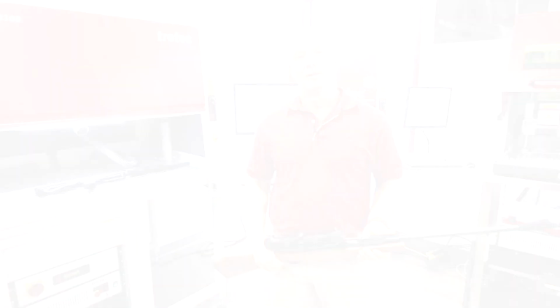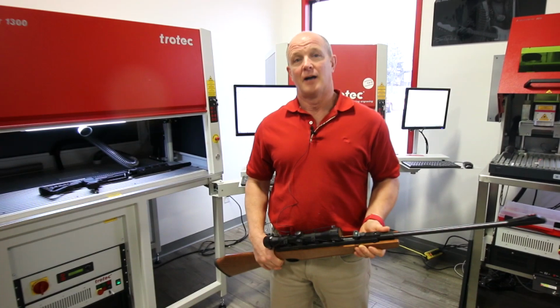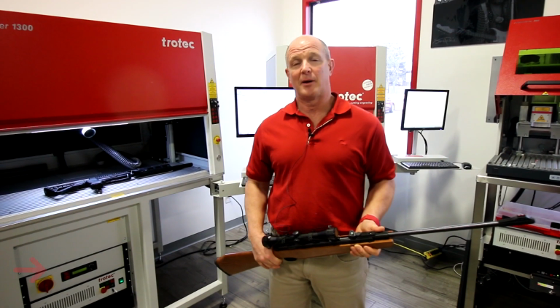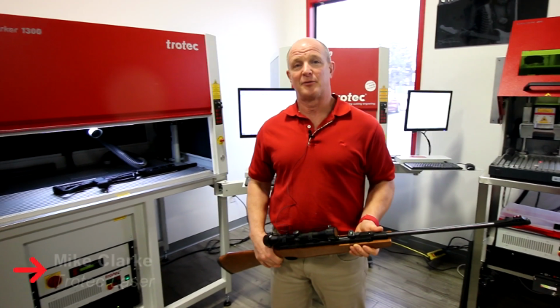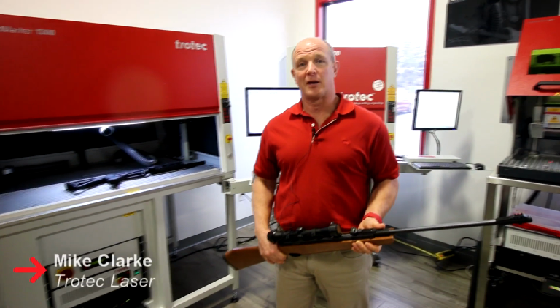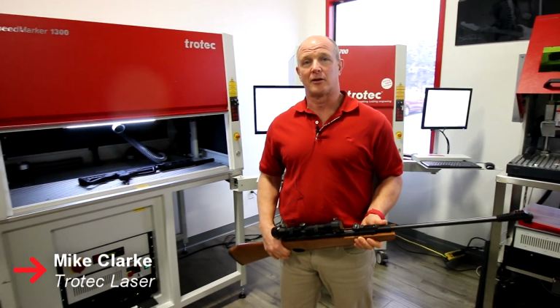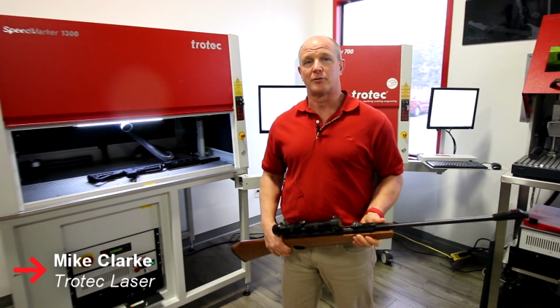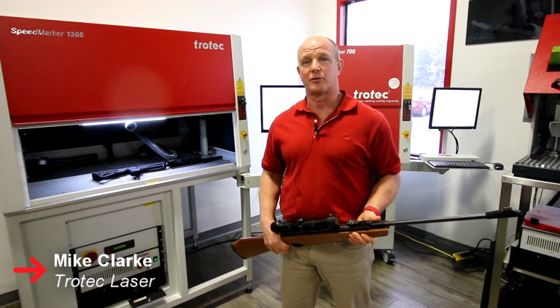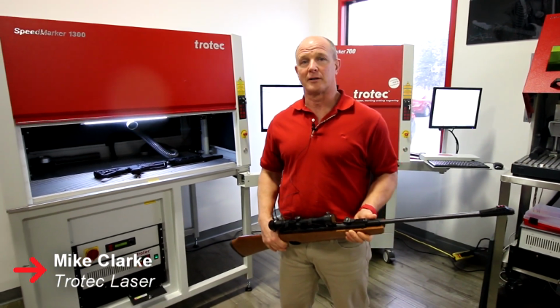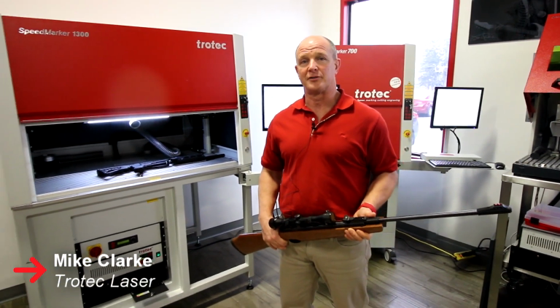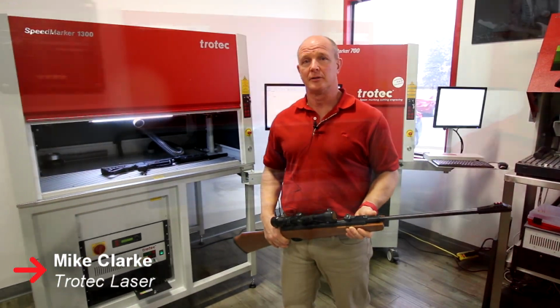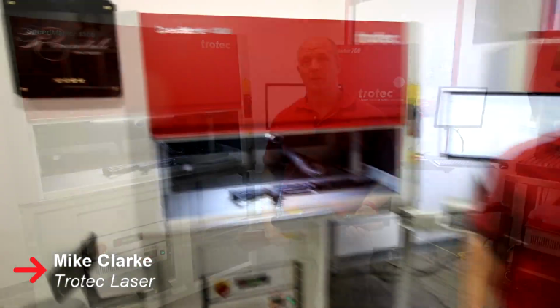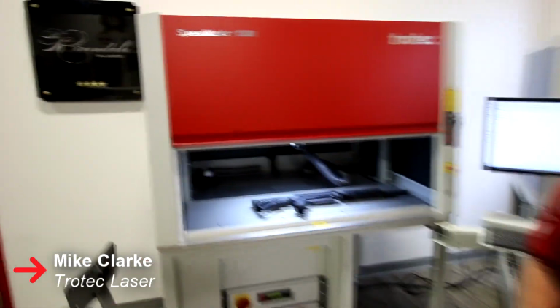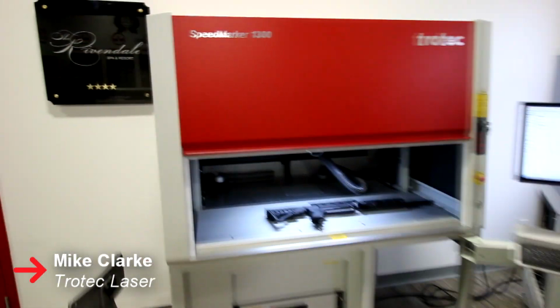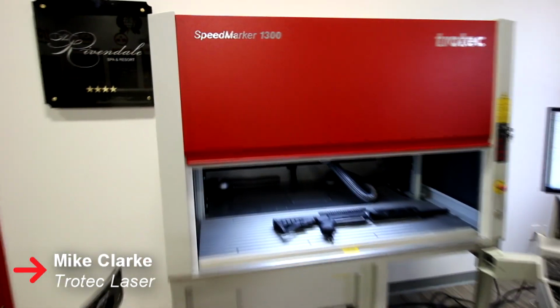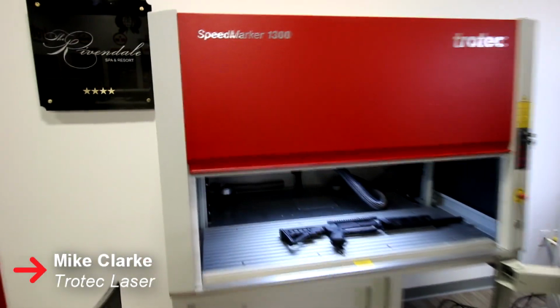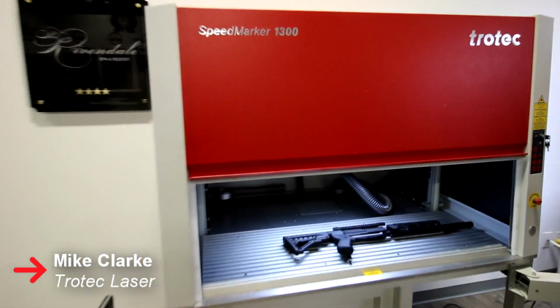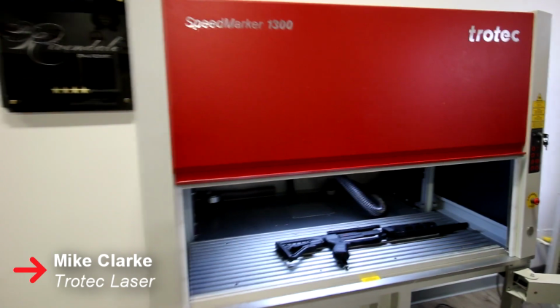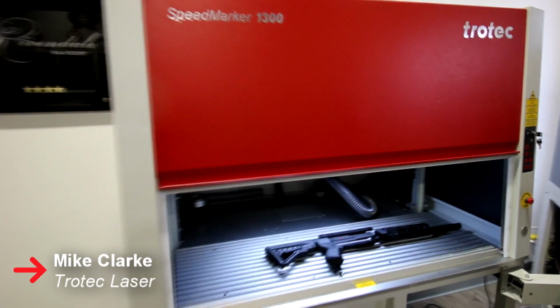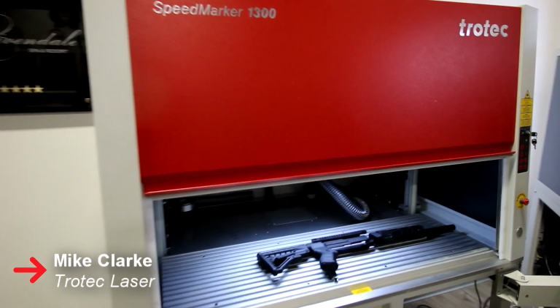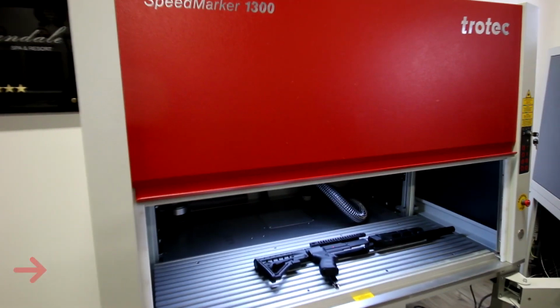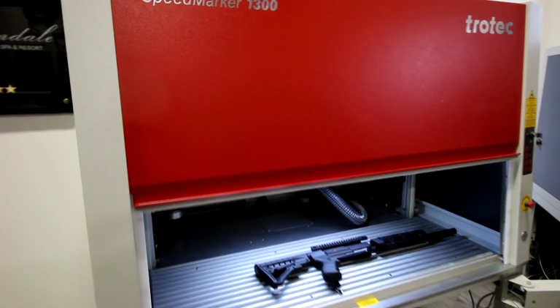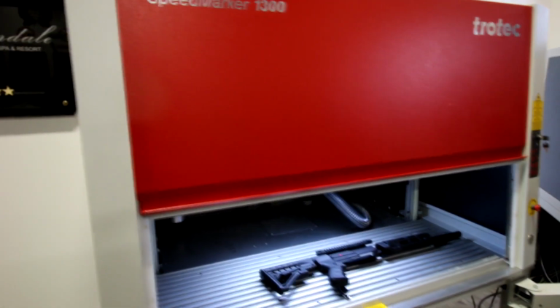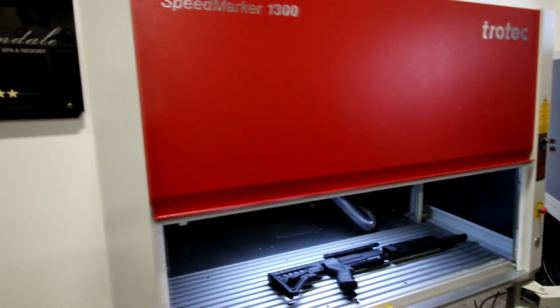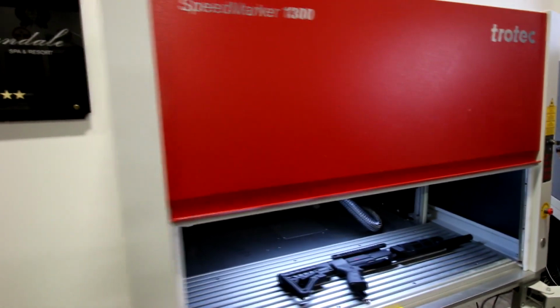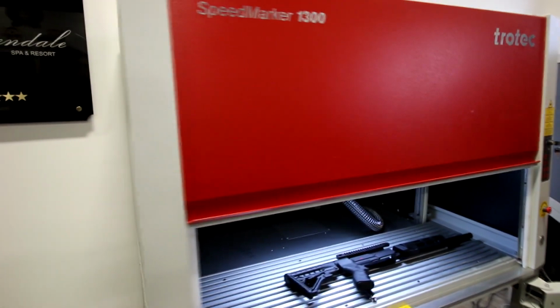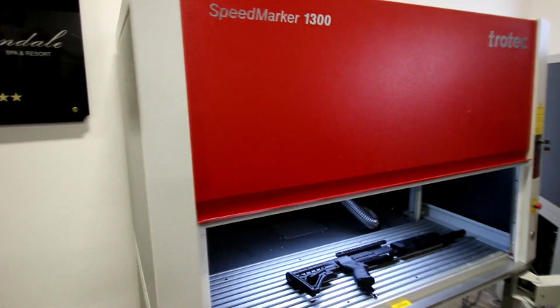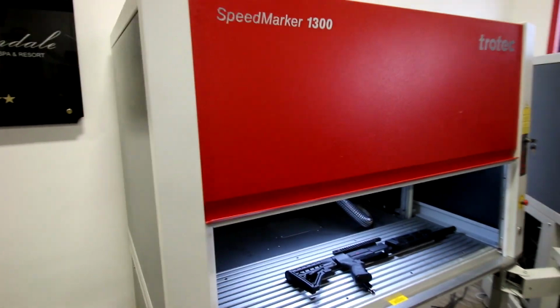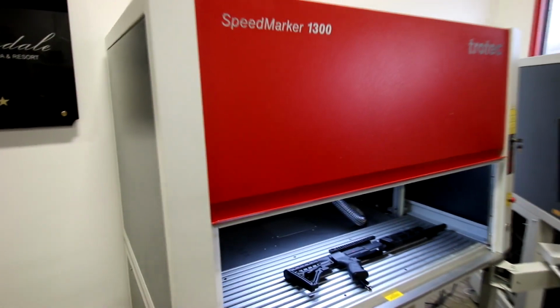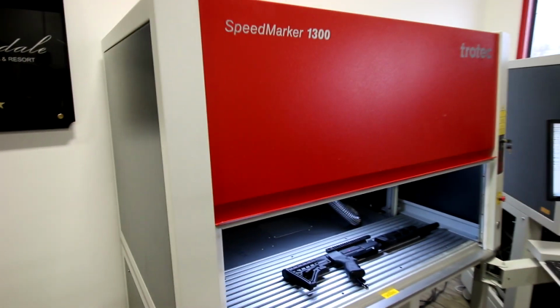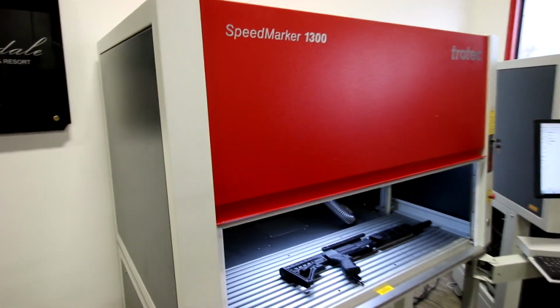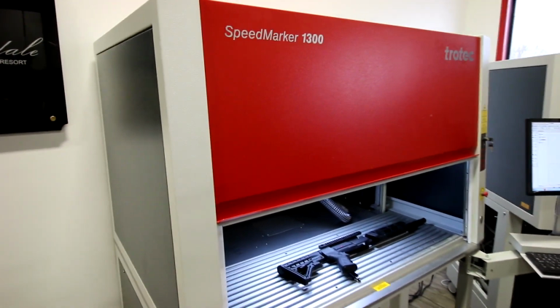Hi, my name is Mike Clark with Trotec Laser. Today we're going to do a general walkthrough of the Speedmarker 1300 Galvo laser system.